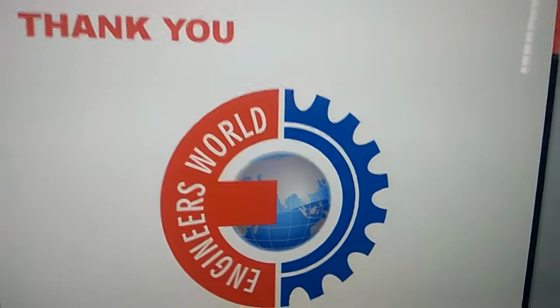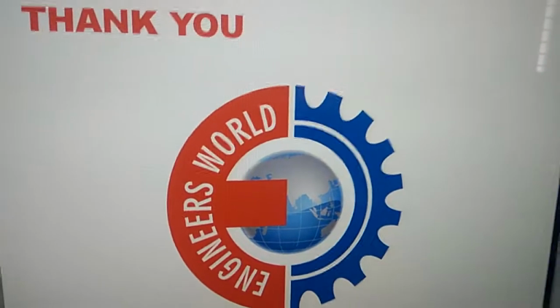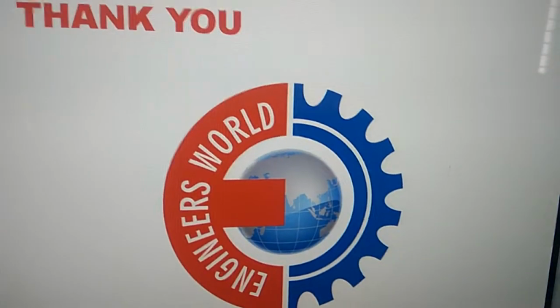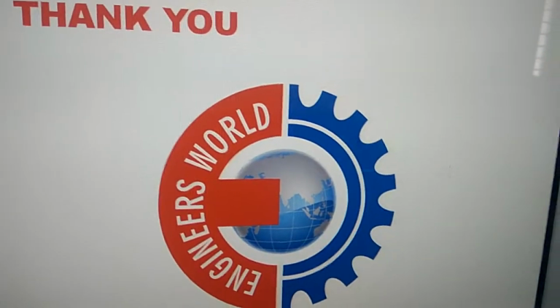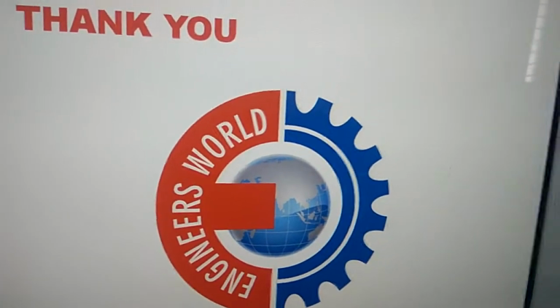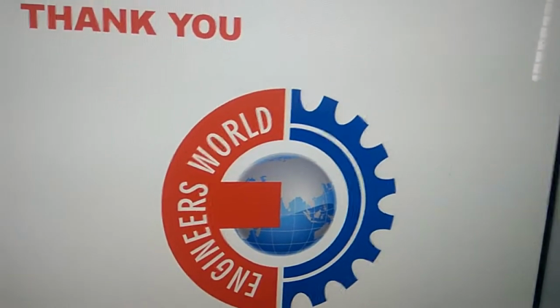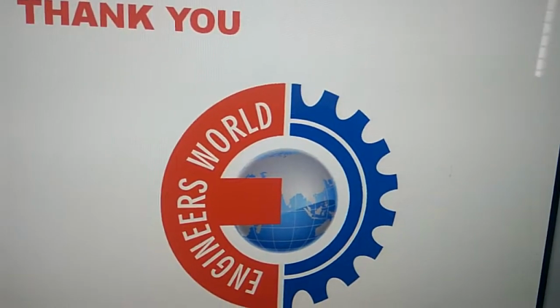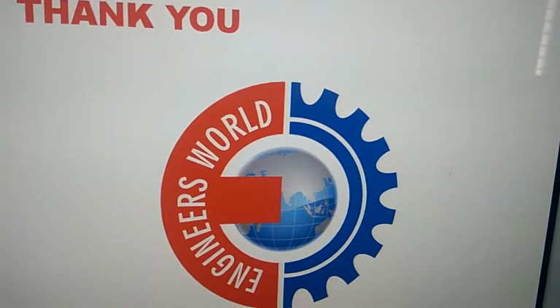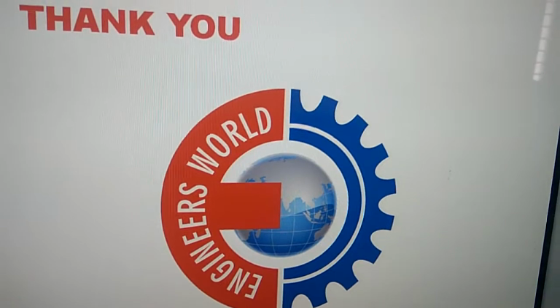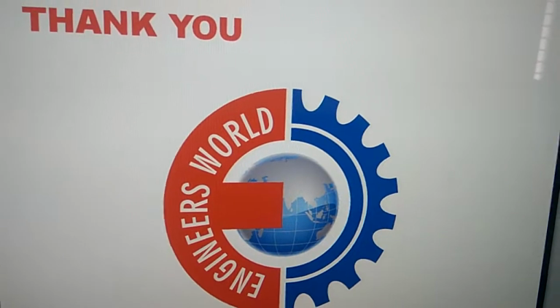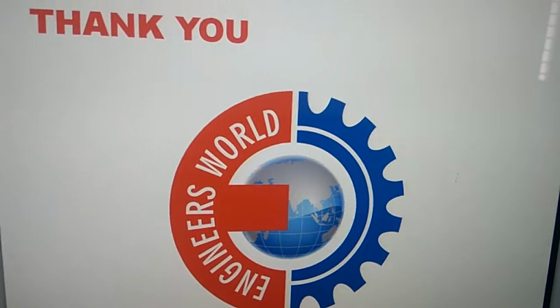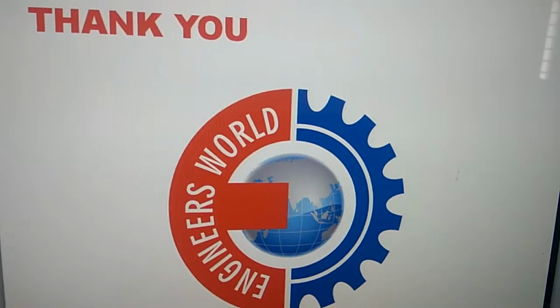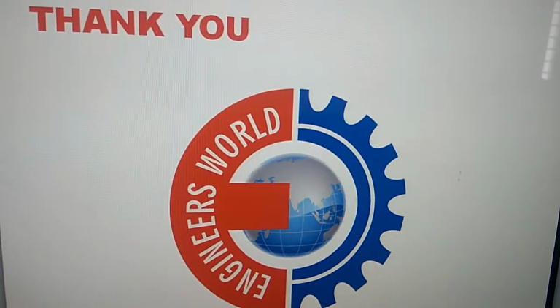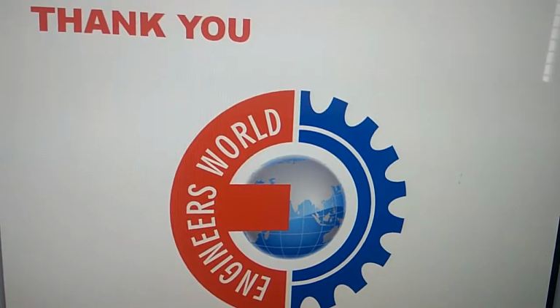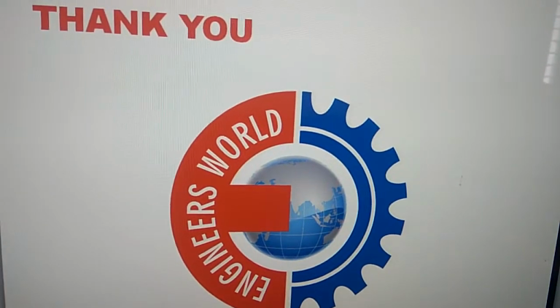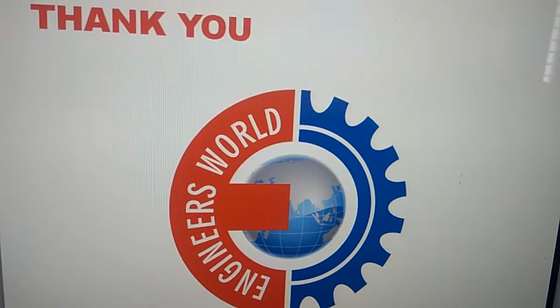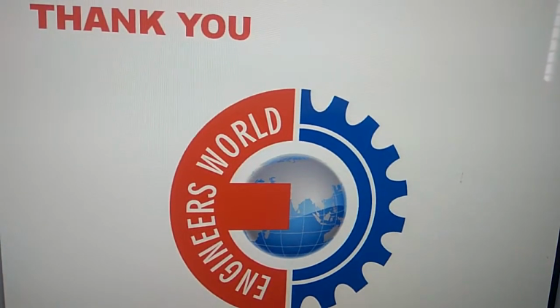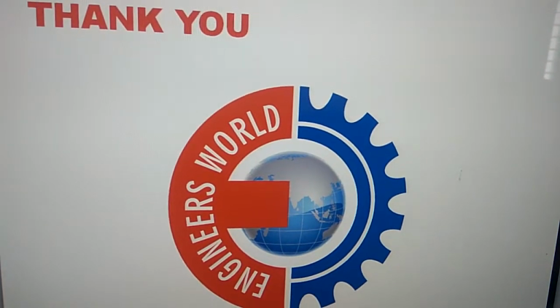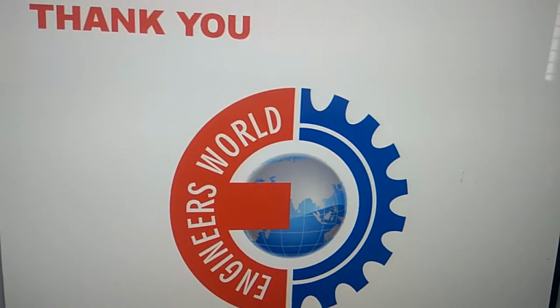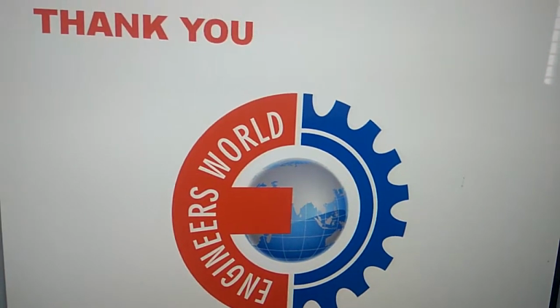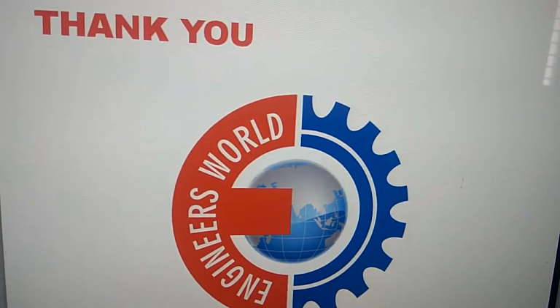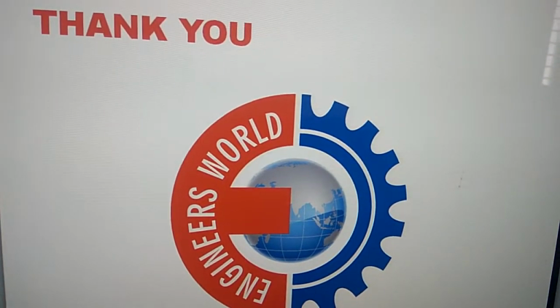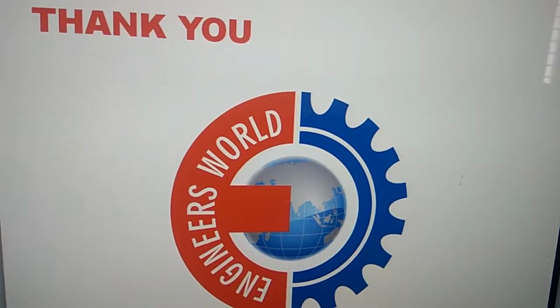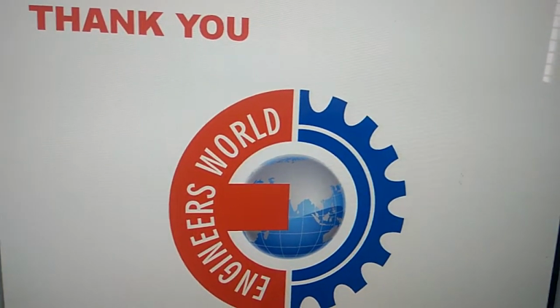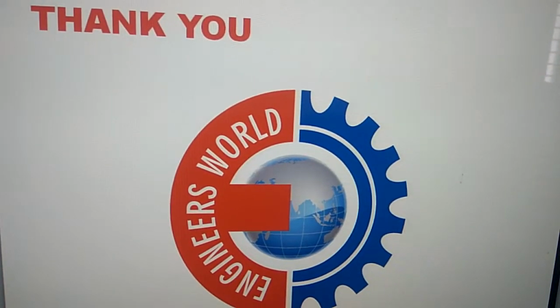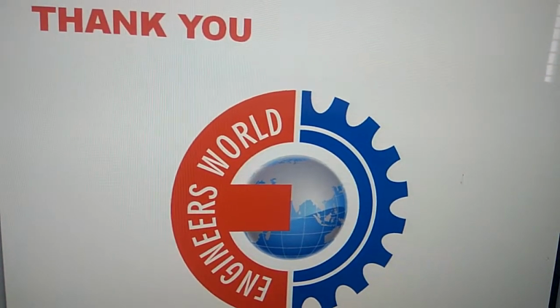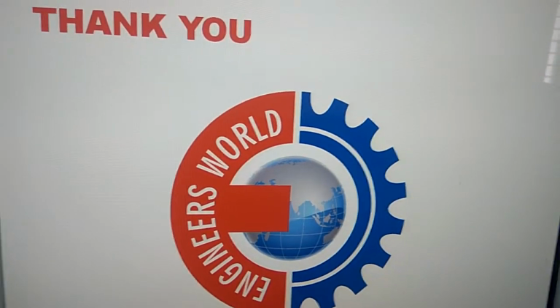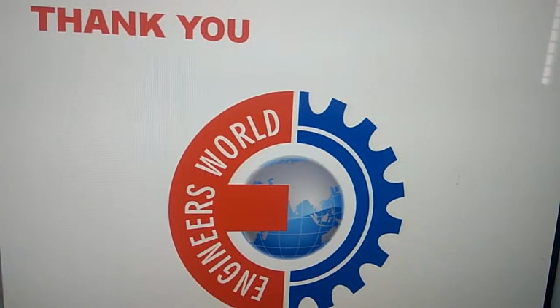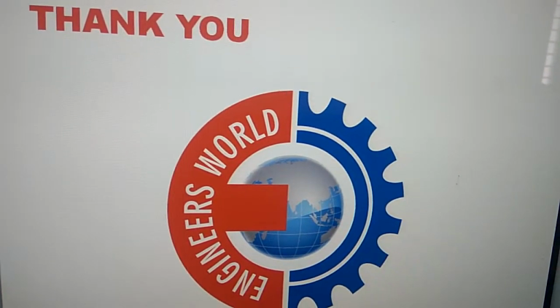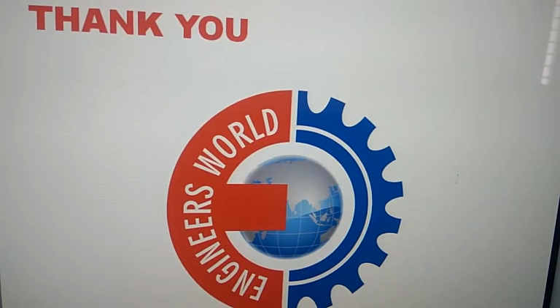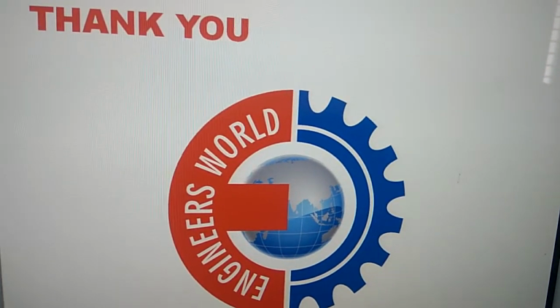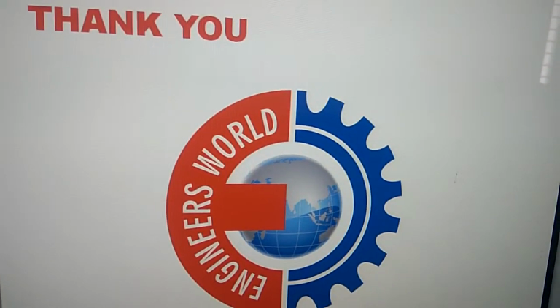For more videos like this, subscribe to our channel engineersonline.com. Thank you.